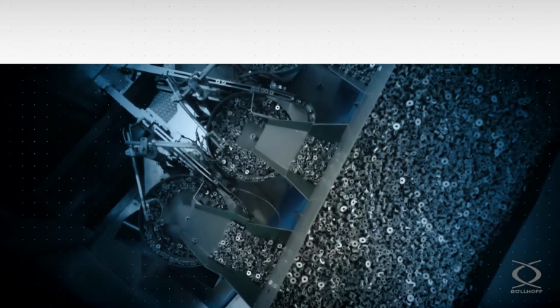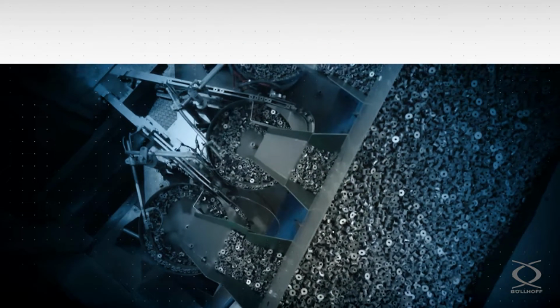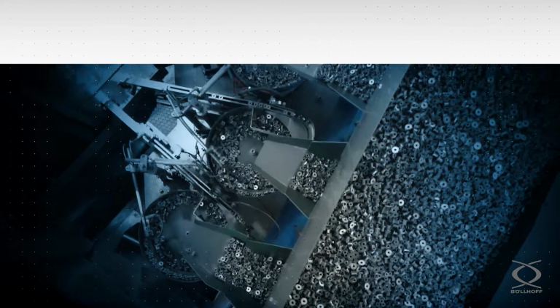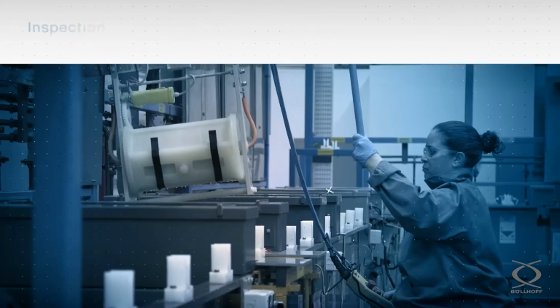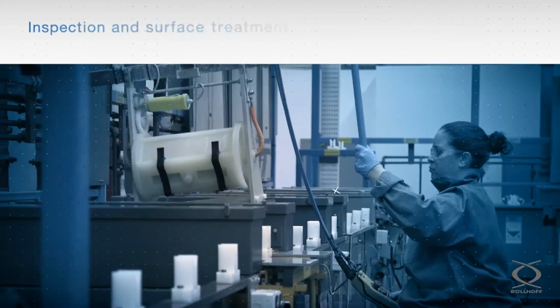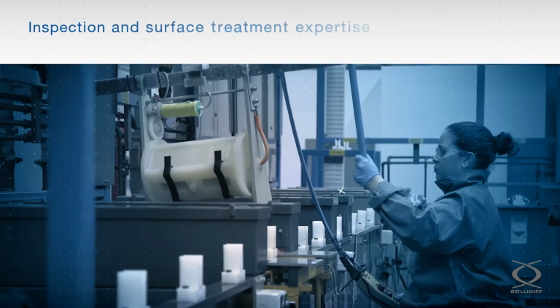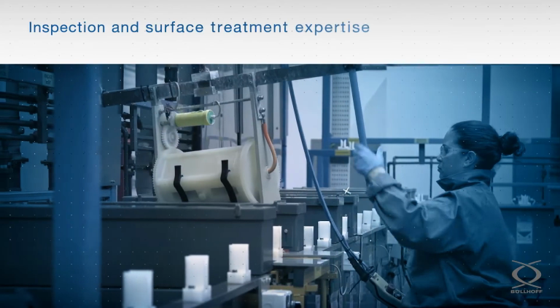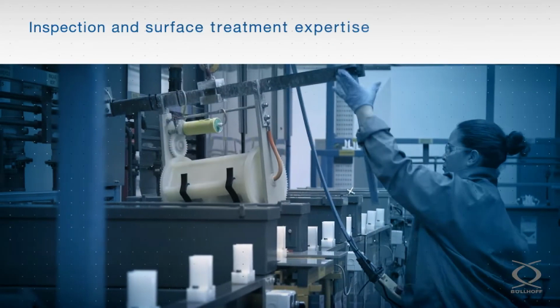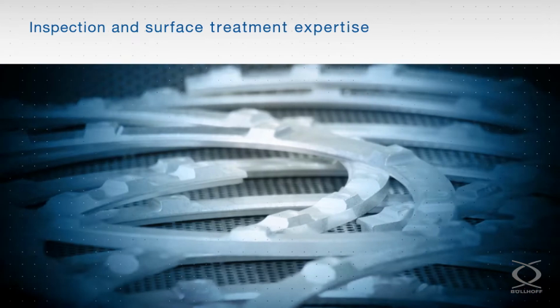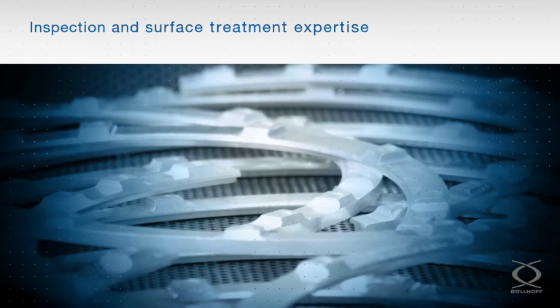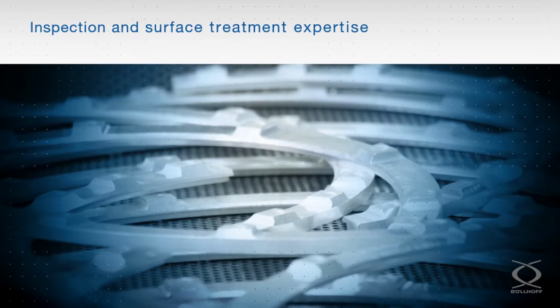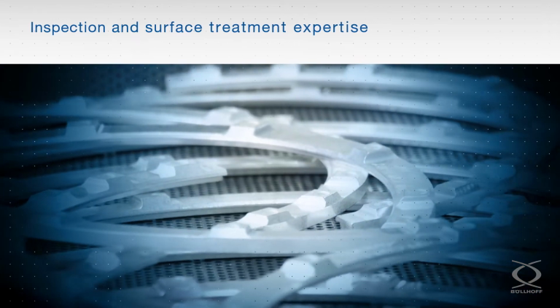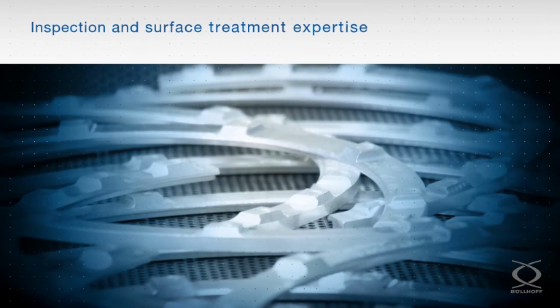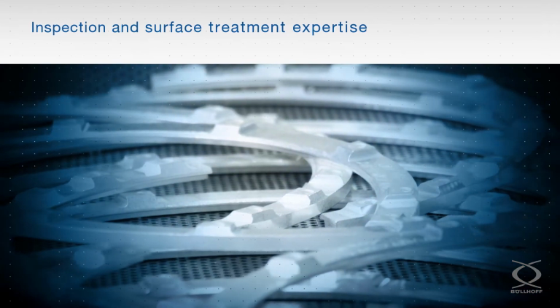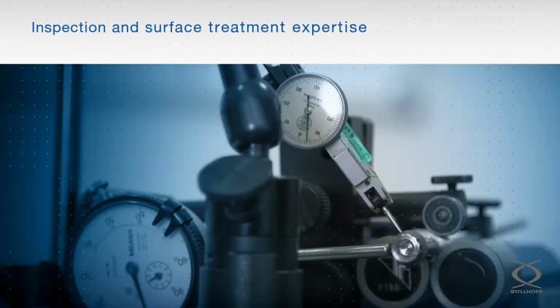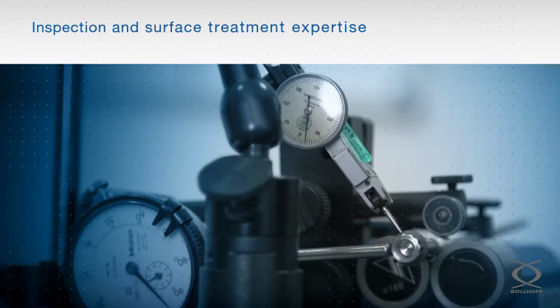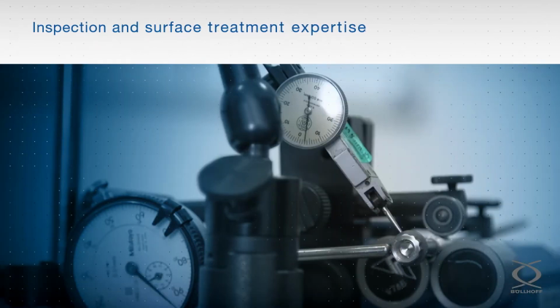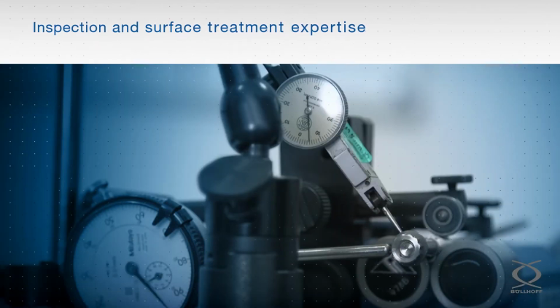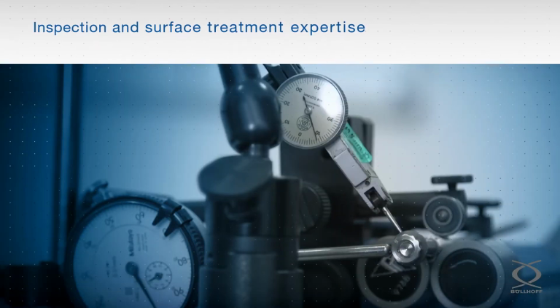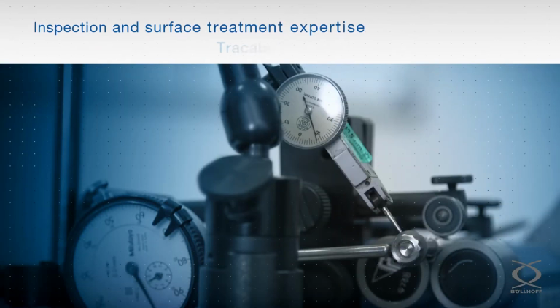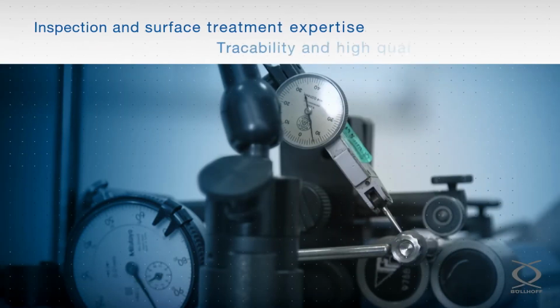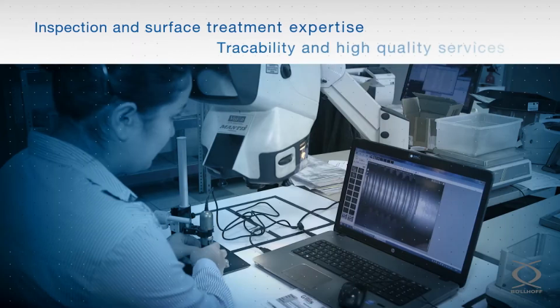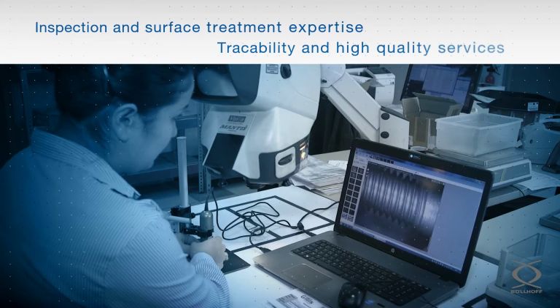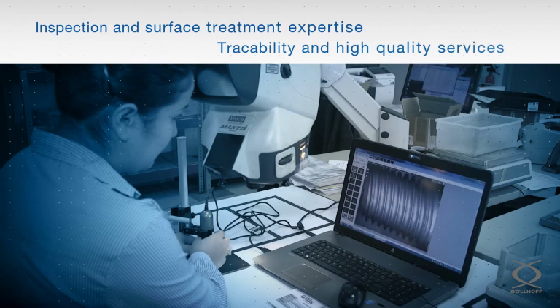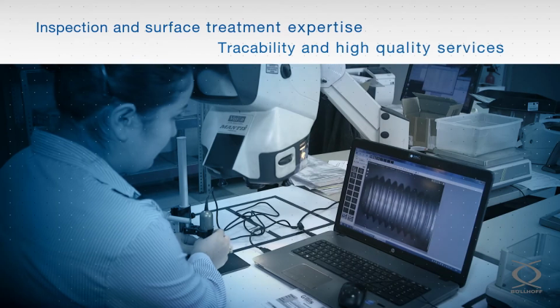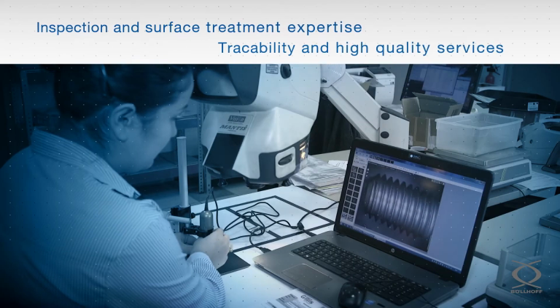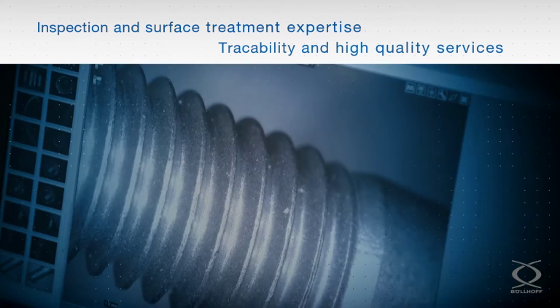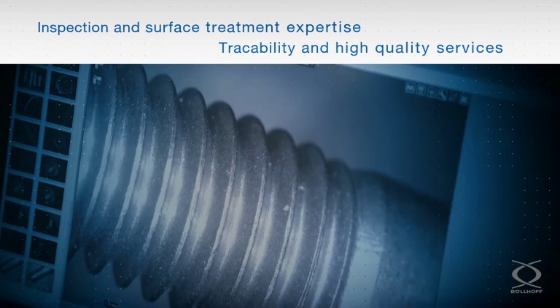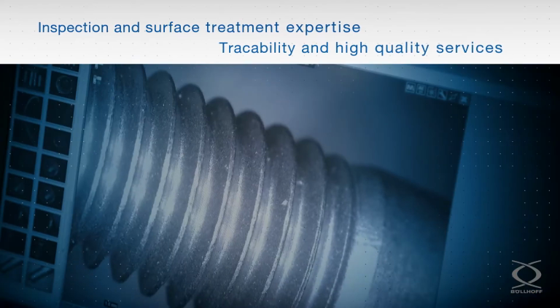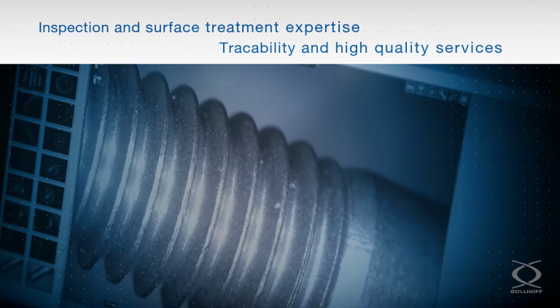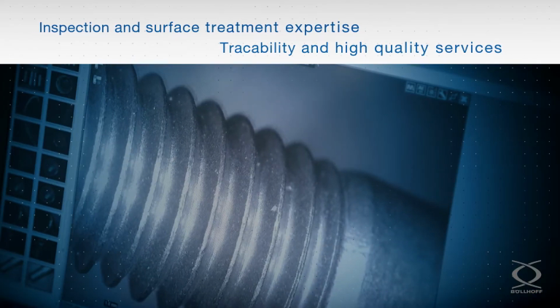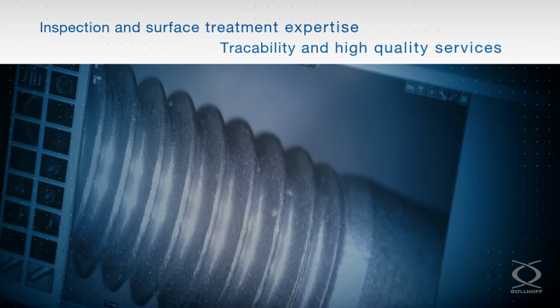Our inspection and surface treatment expertise guarantees thorough traceability and high quality services.